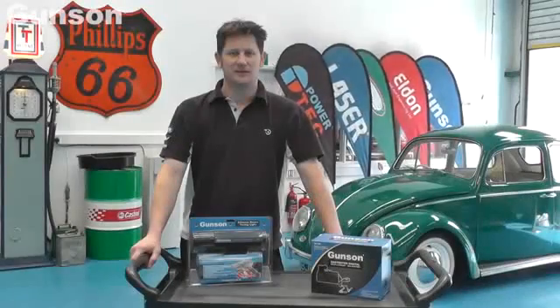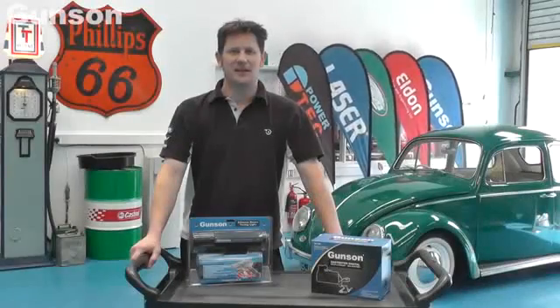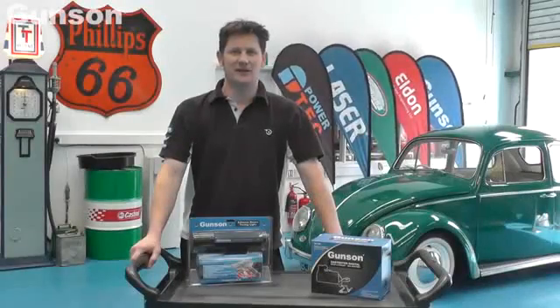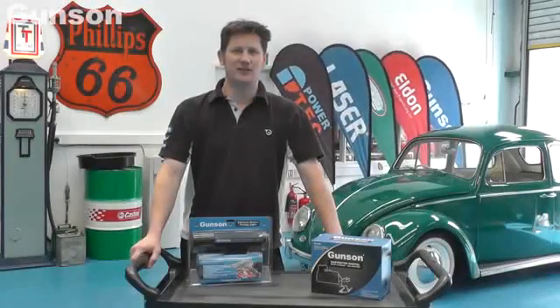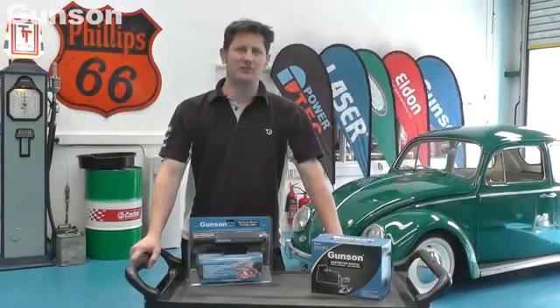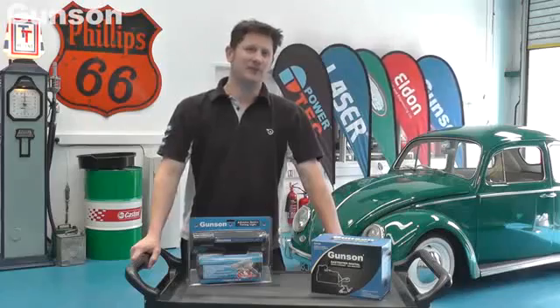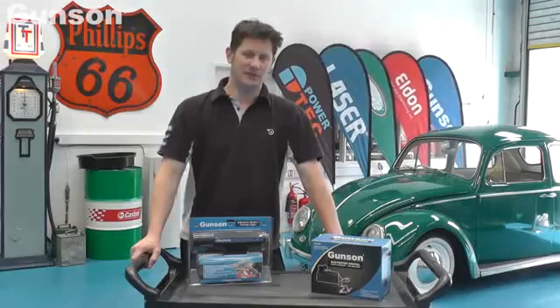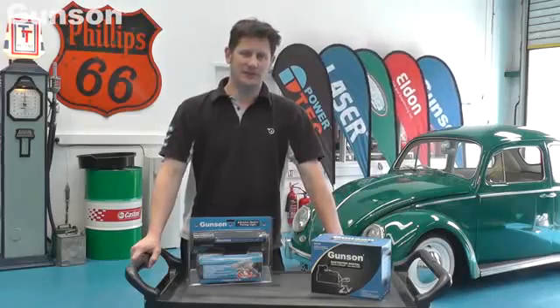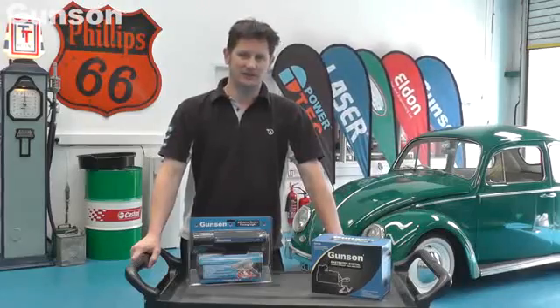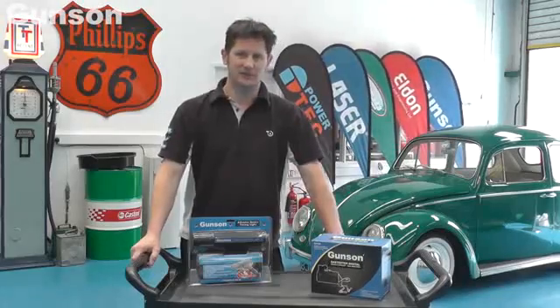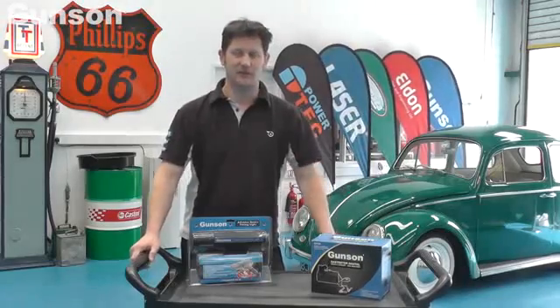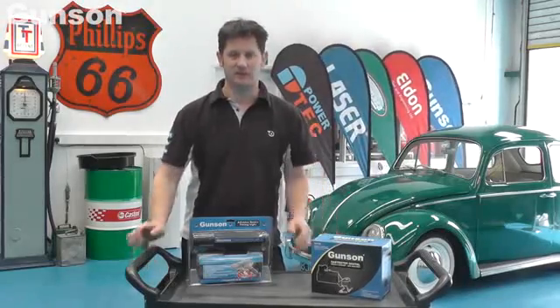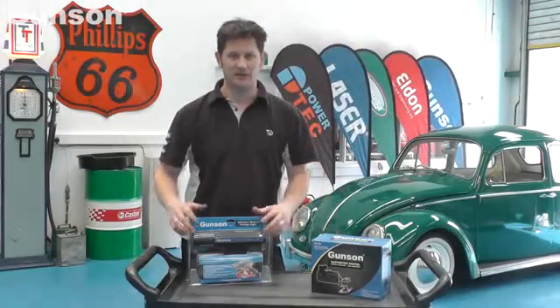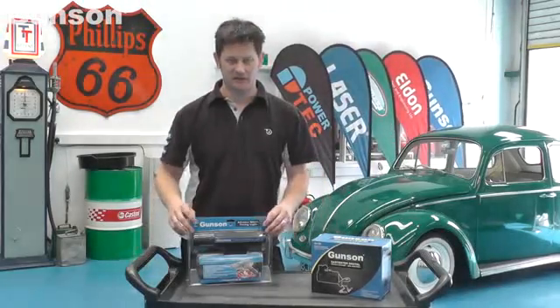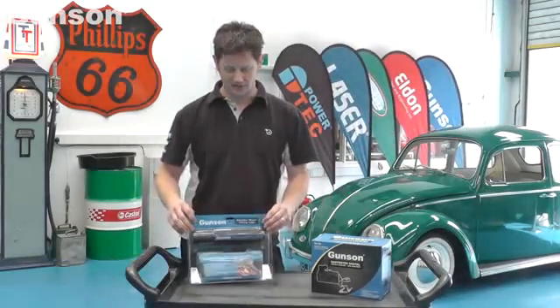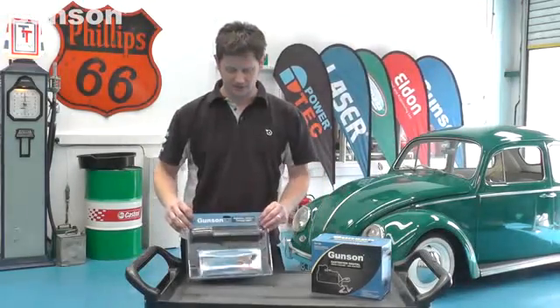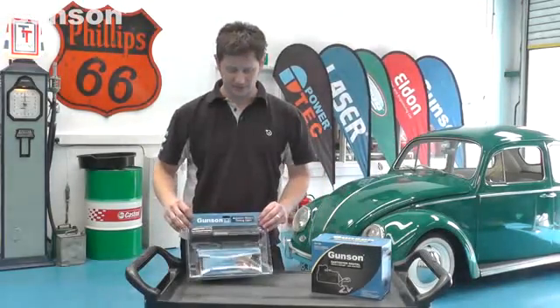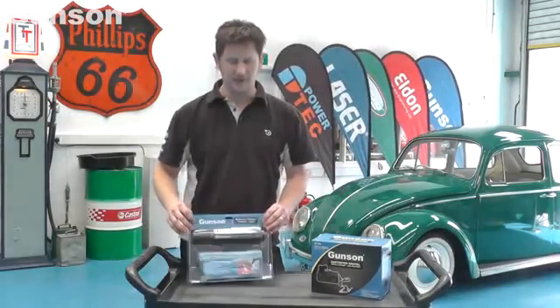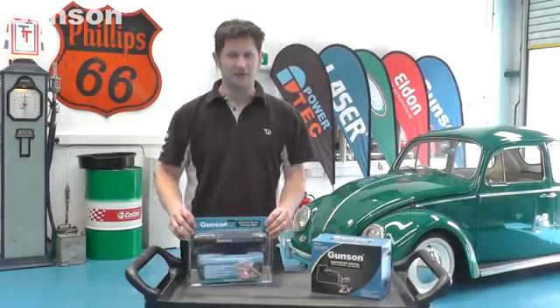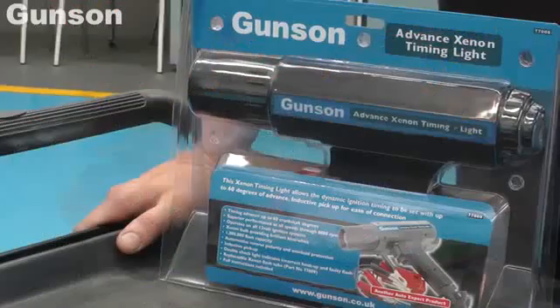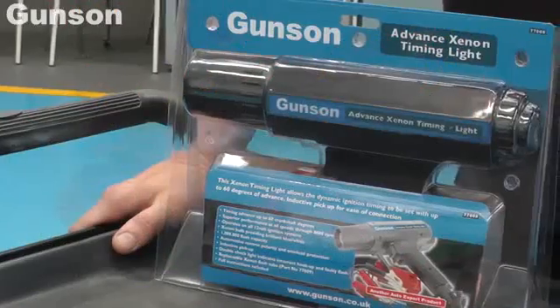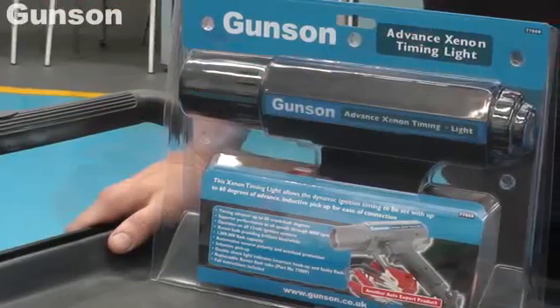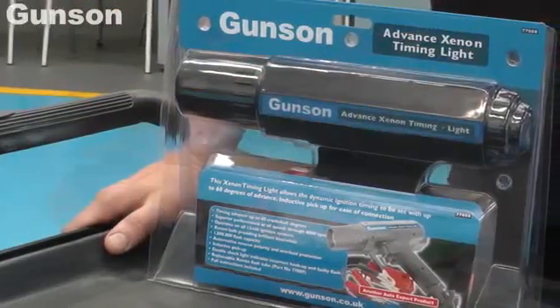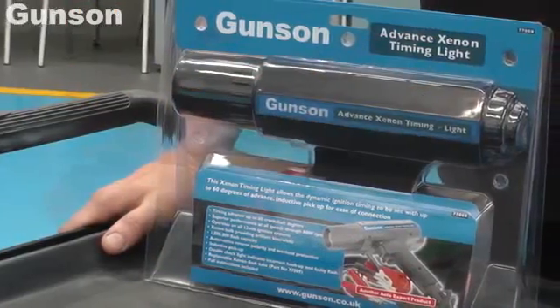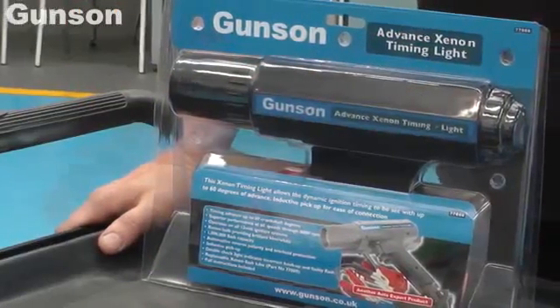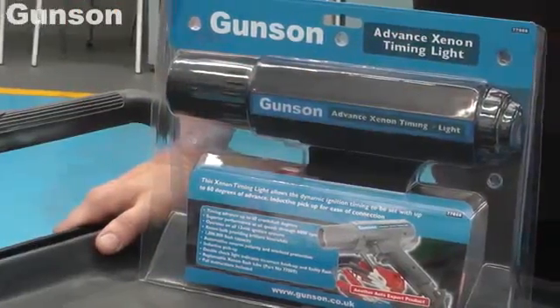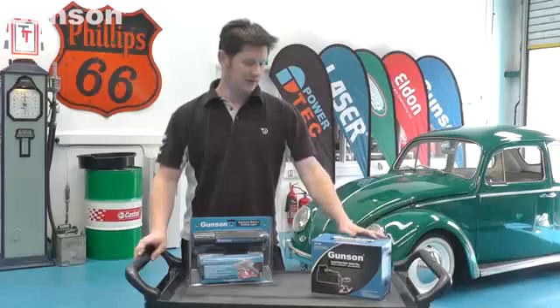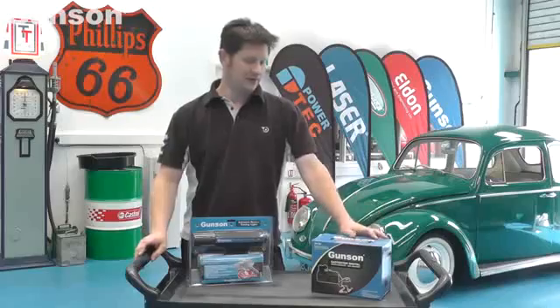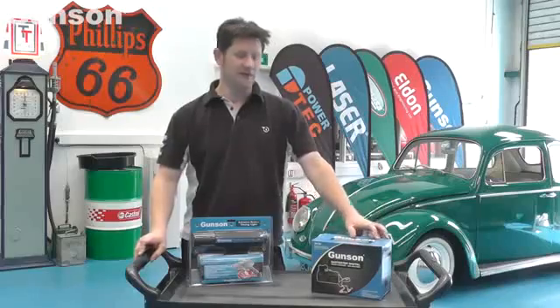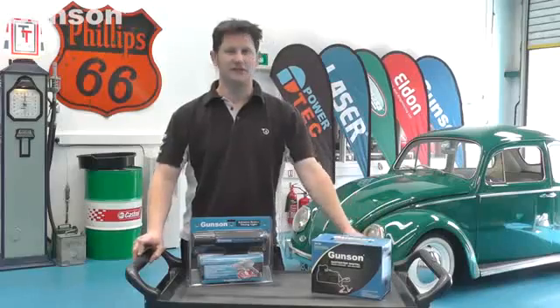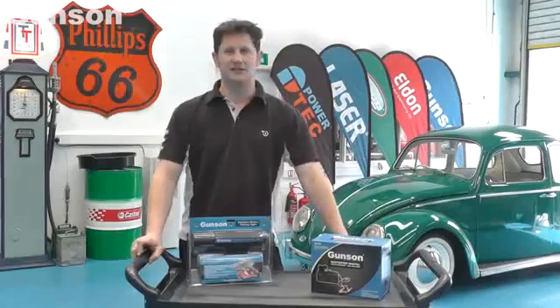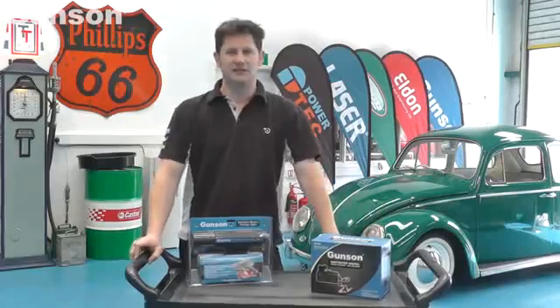Today we're going to tune up this Volkswagen Beetle. First we're going to use the Gunson timing light and then we're going to use the Gunson gas tester.